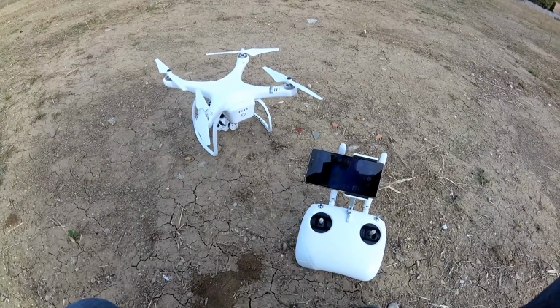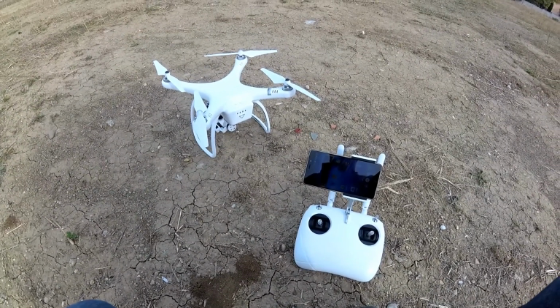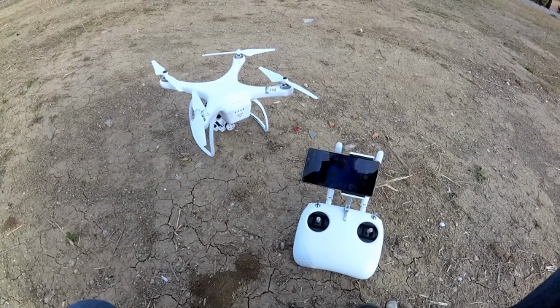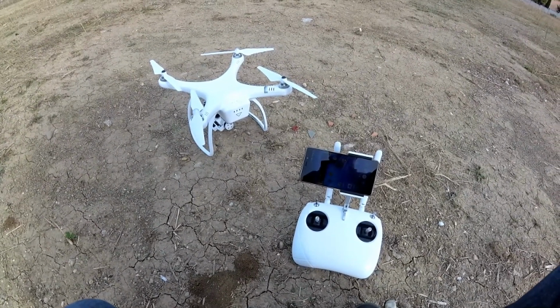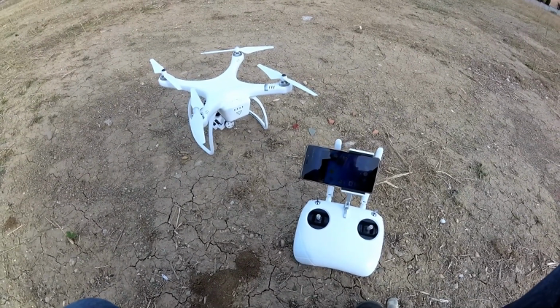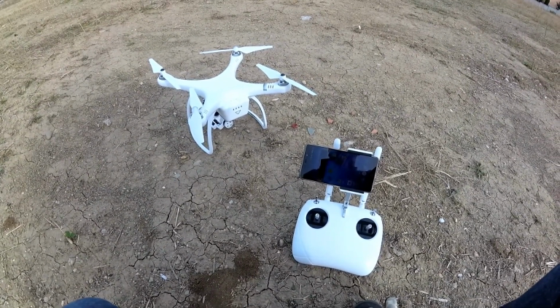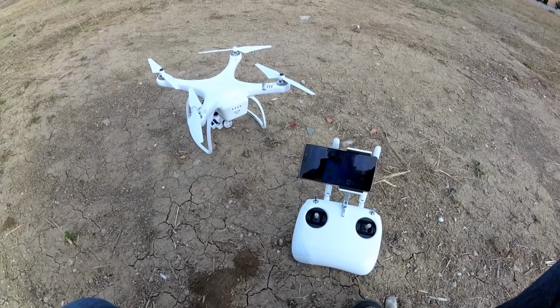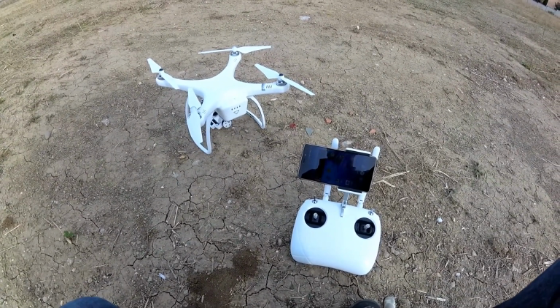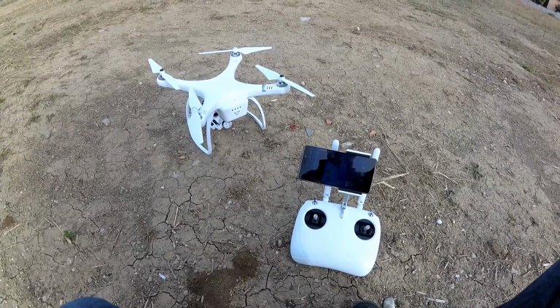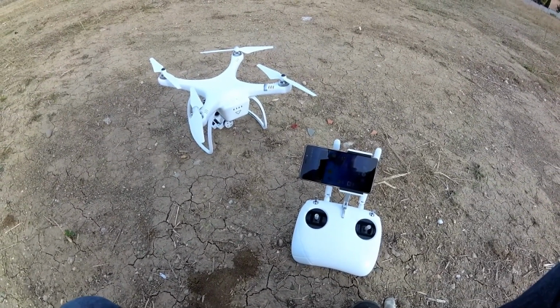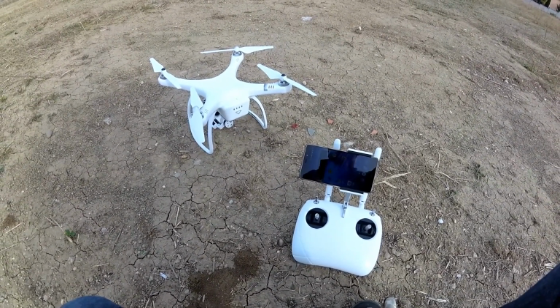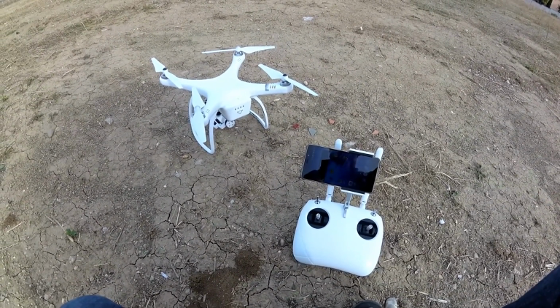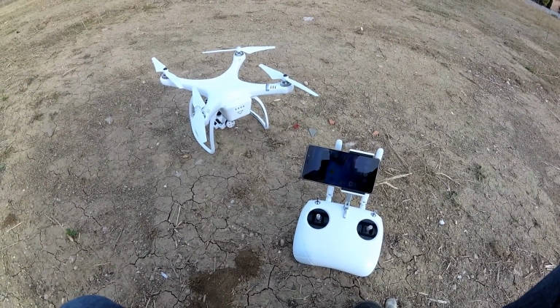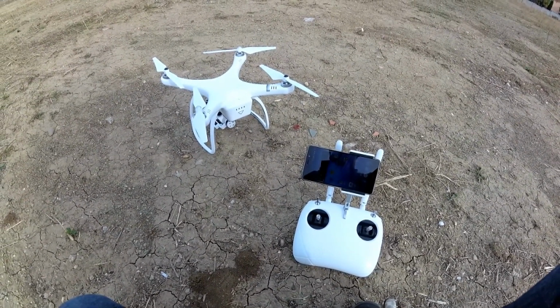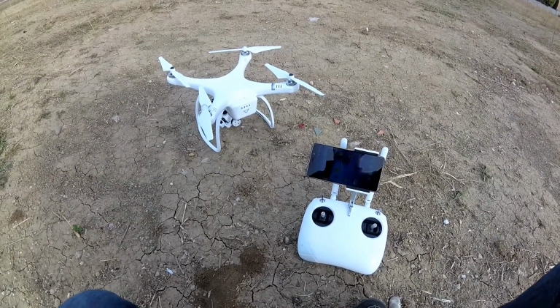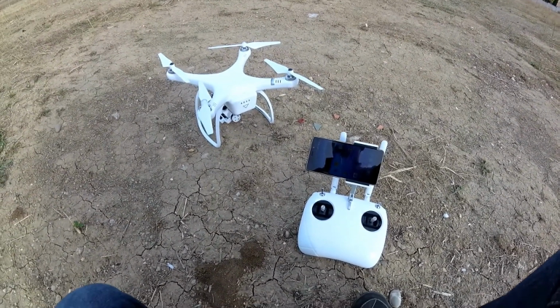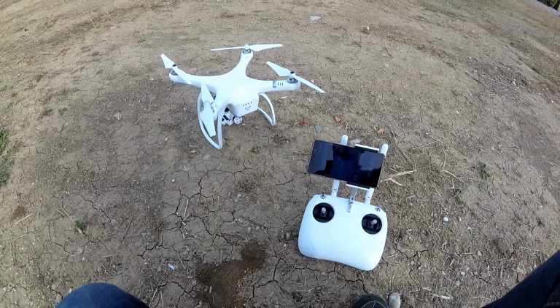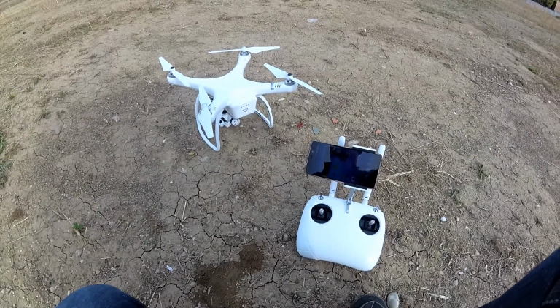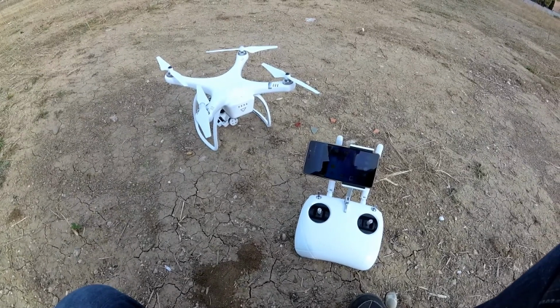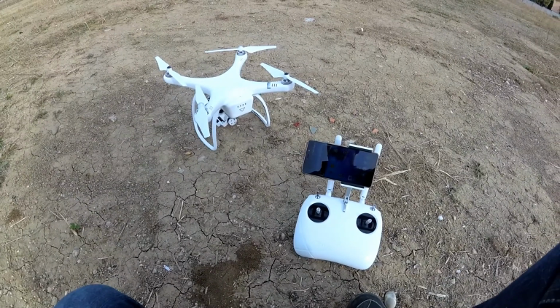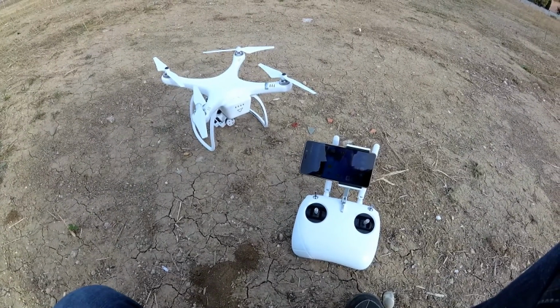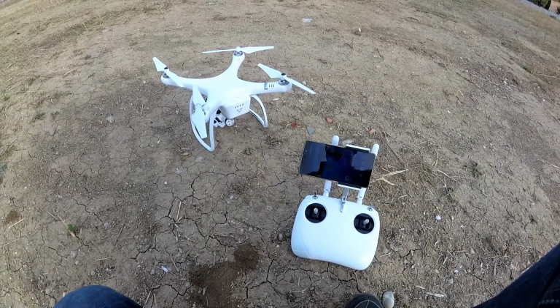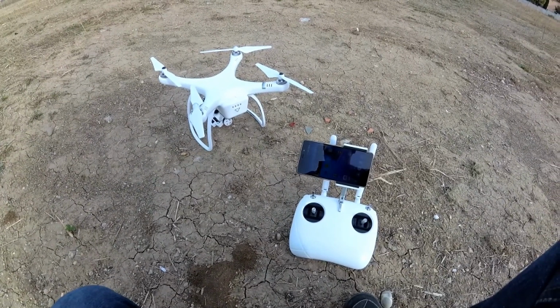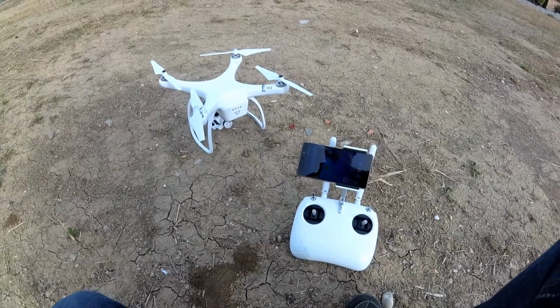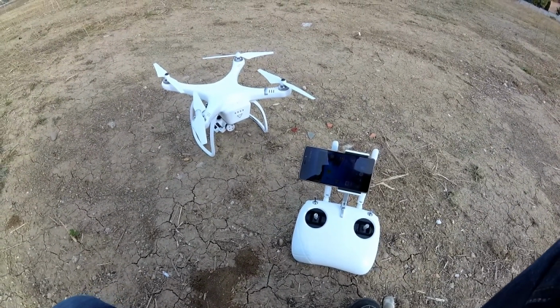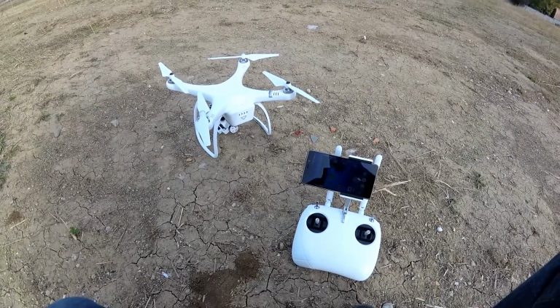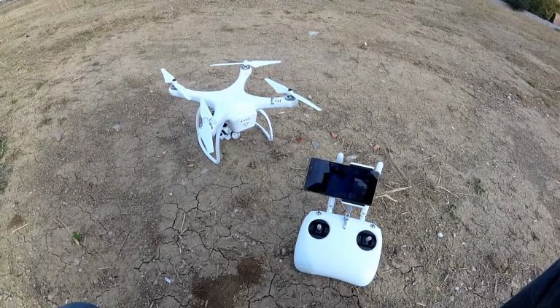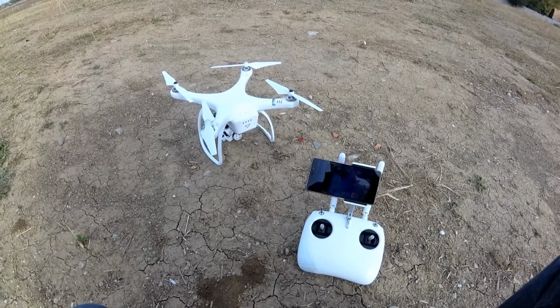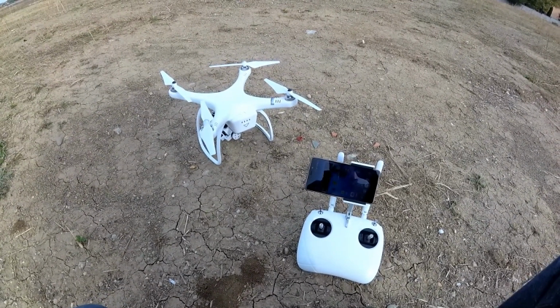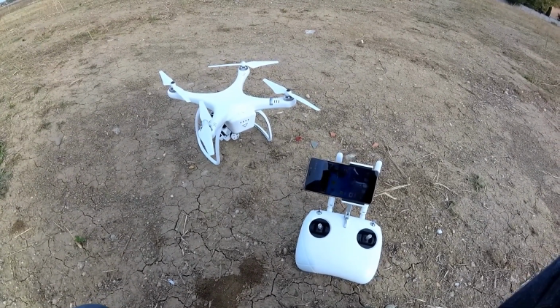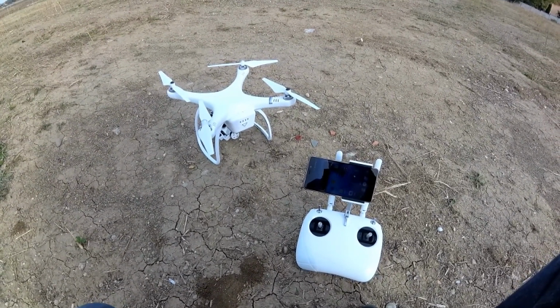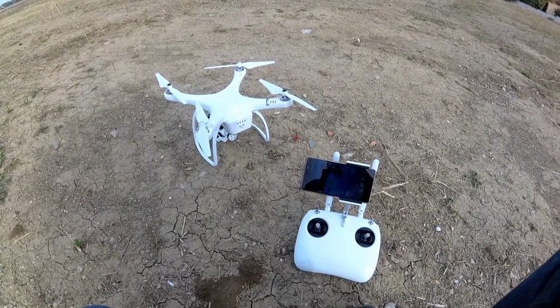Be sure to follow my next uploads where I'm going to do some more videos with this quadcopter. Until then, bye bye.